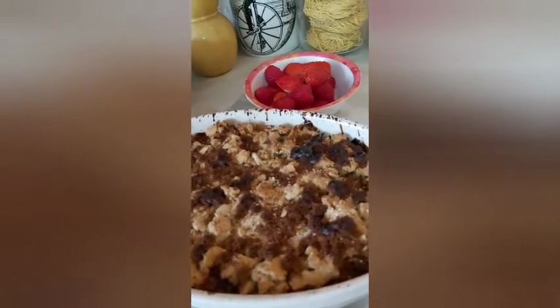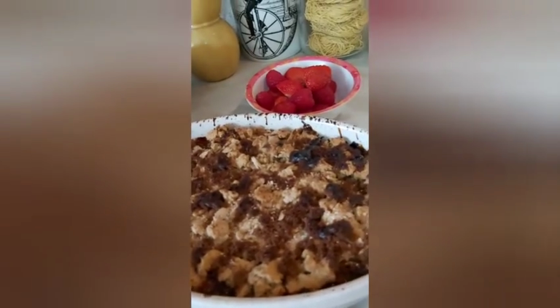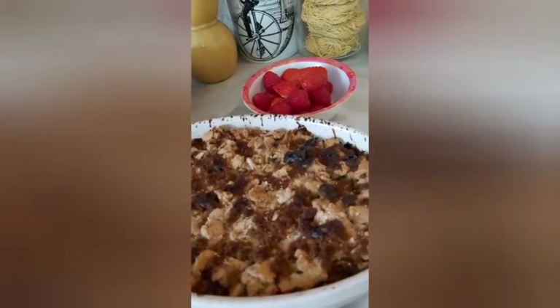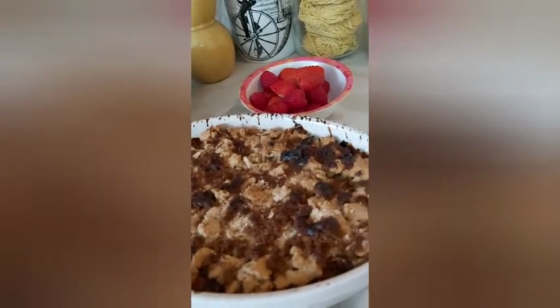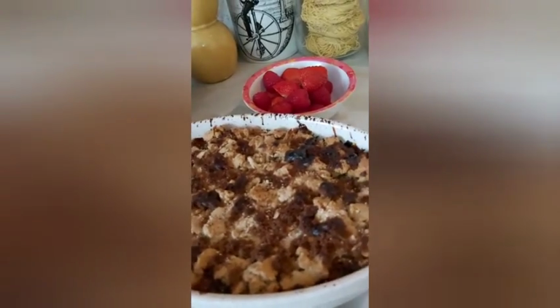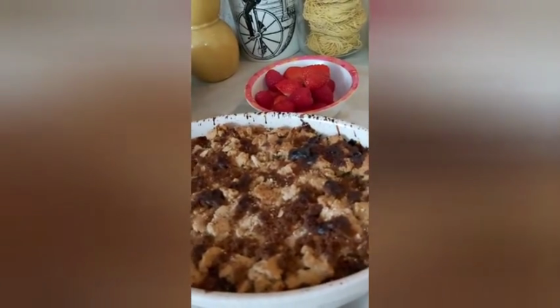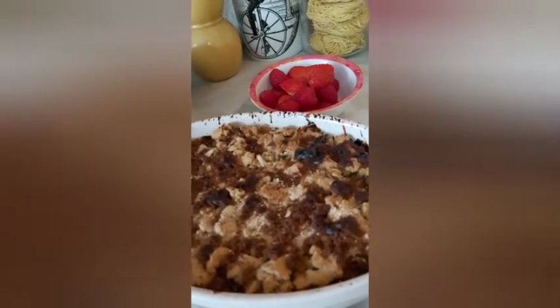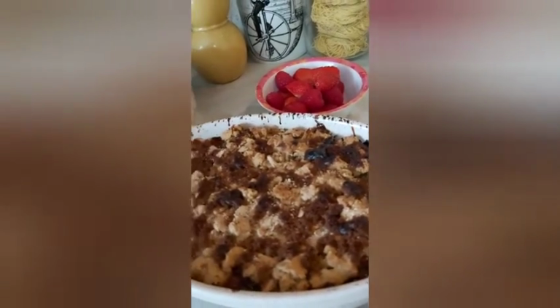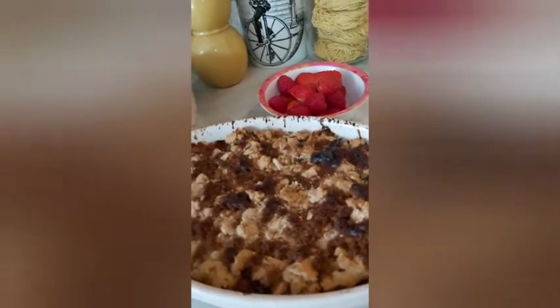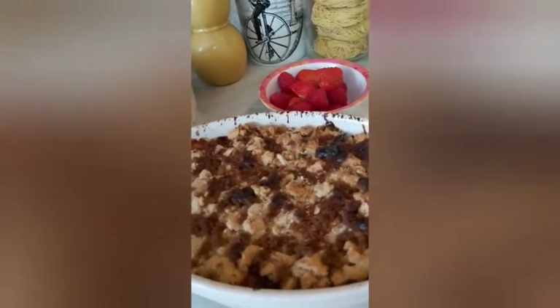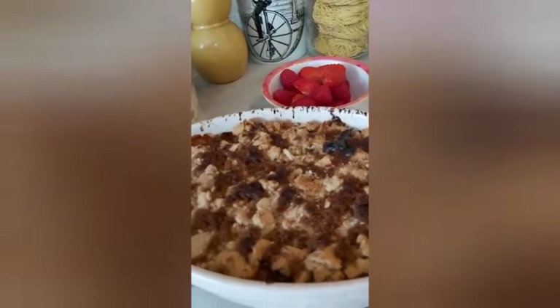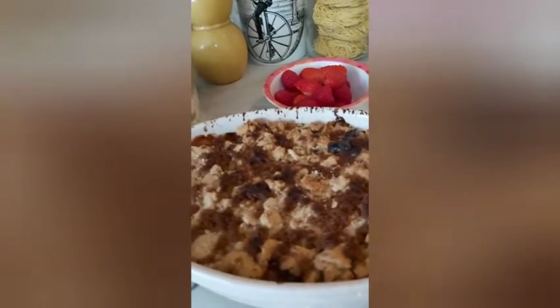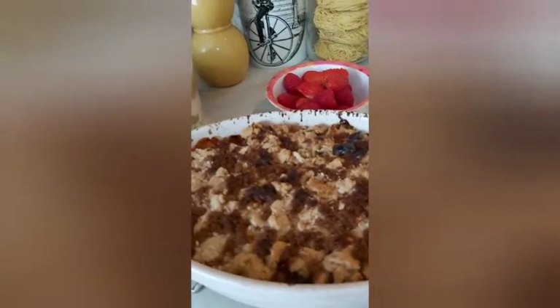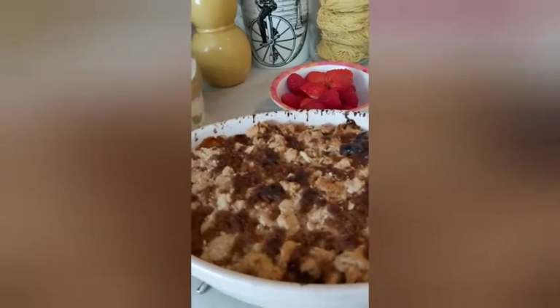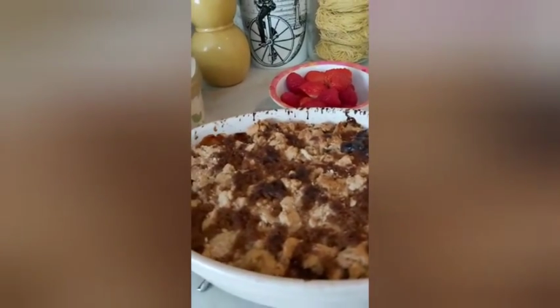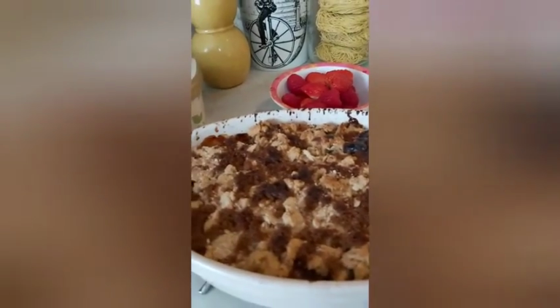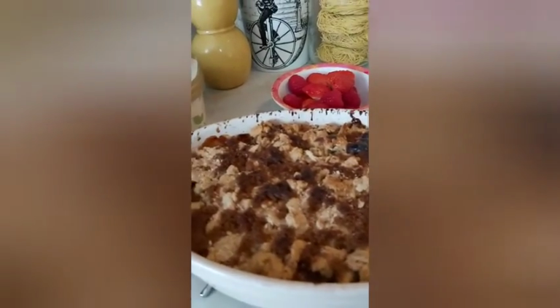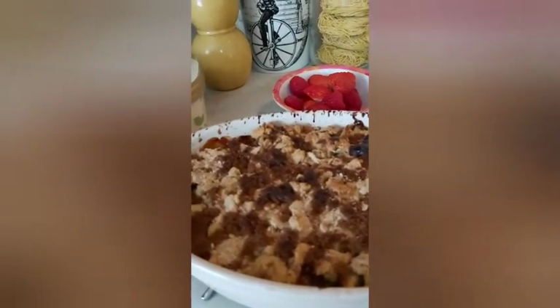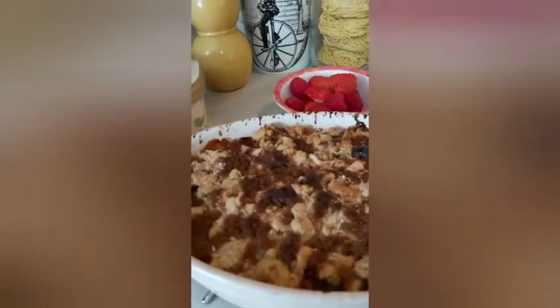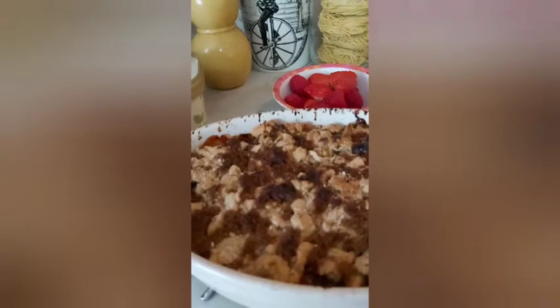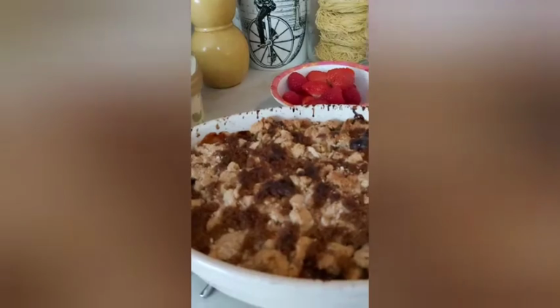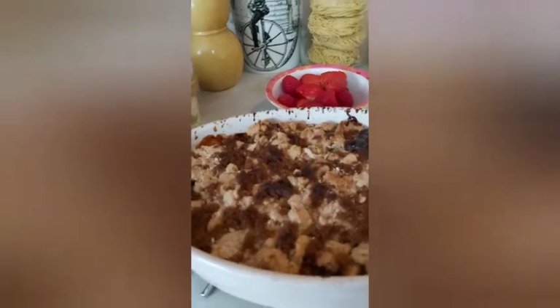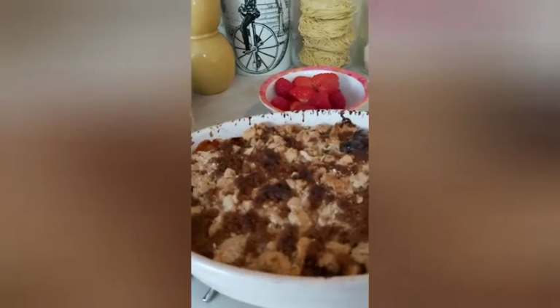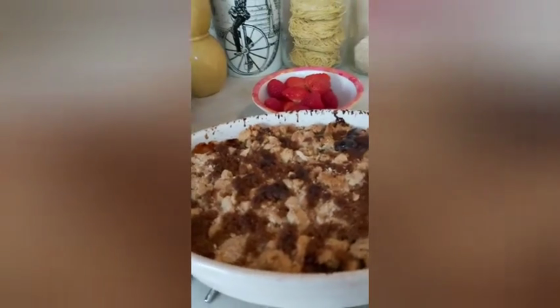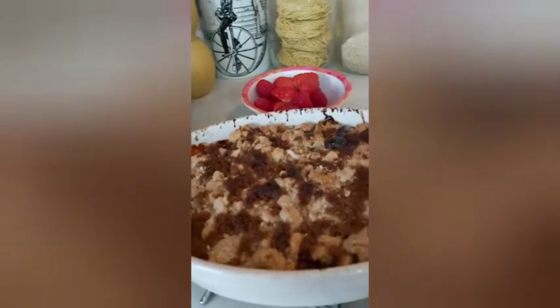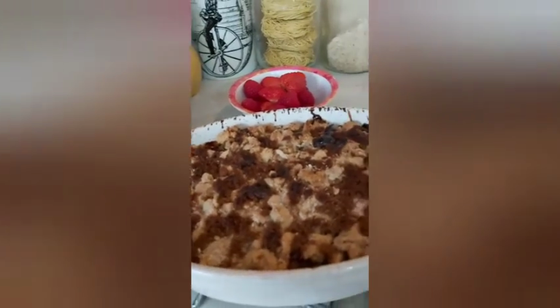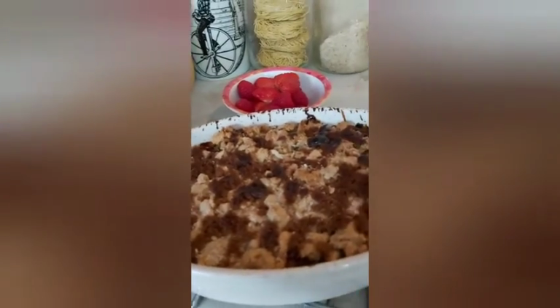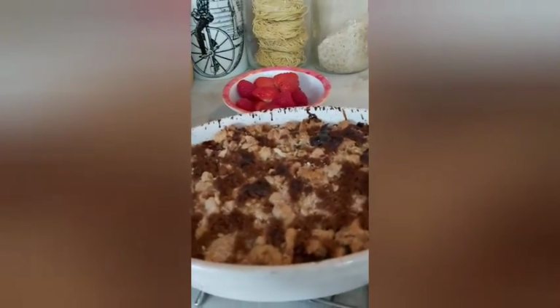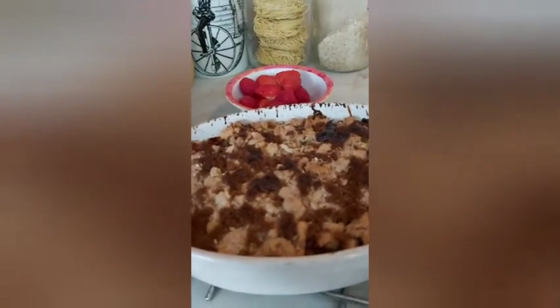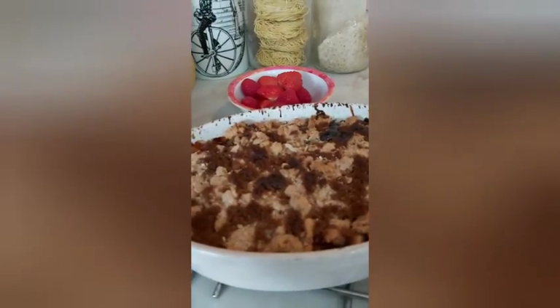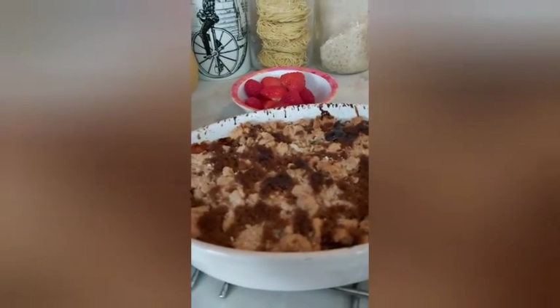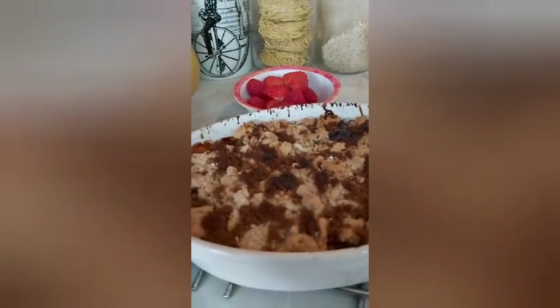Then after boiling it, I tip it in this baking dish. Then I left it to cool. Then I do my crumble.